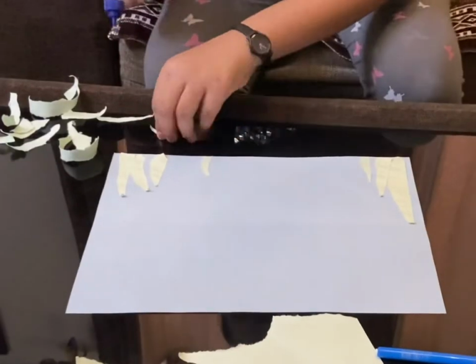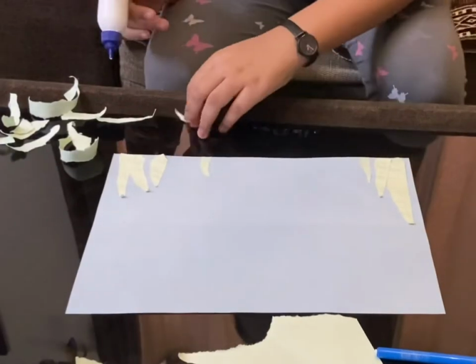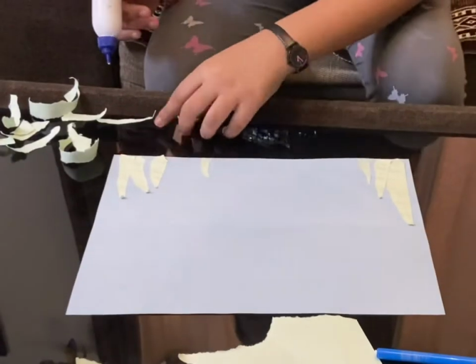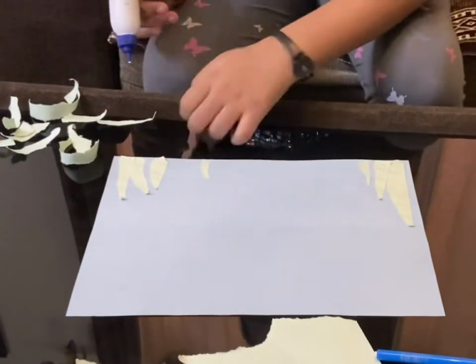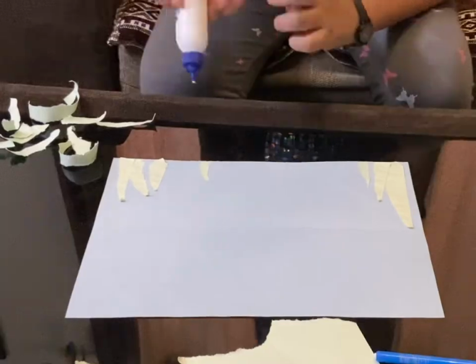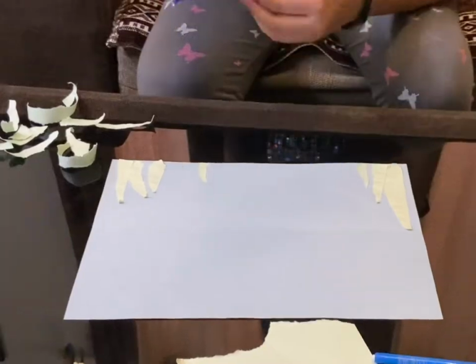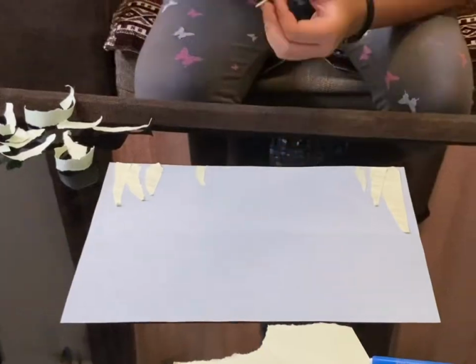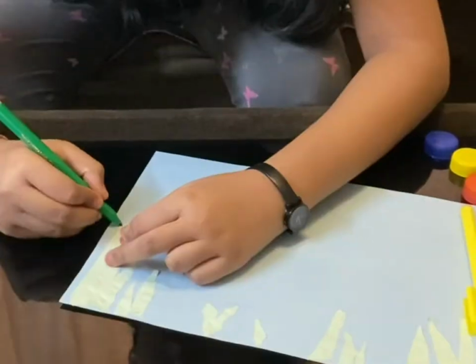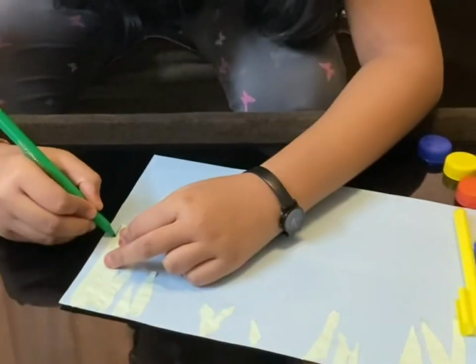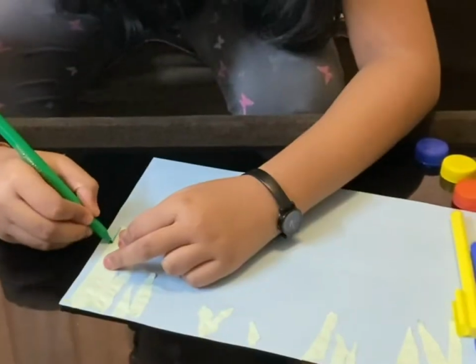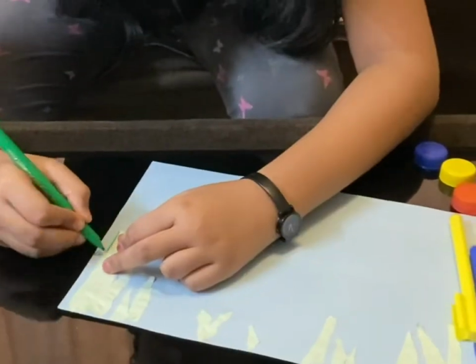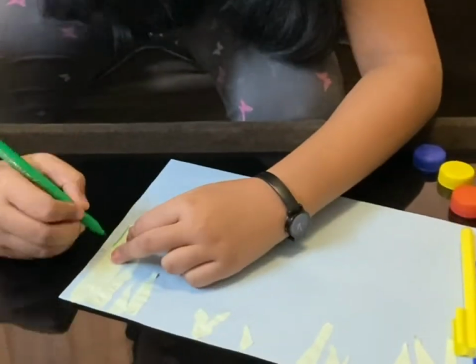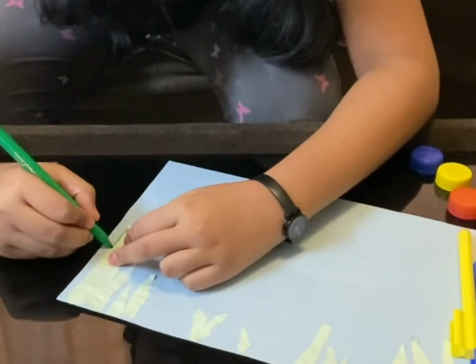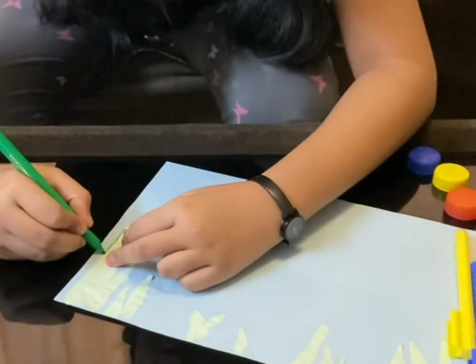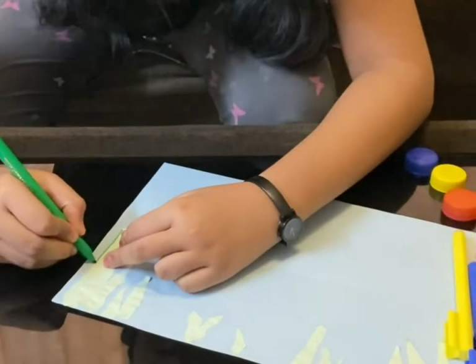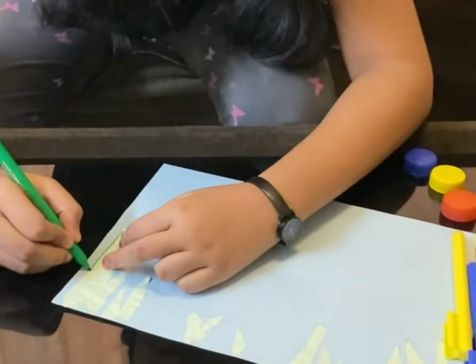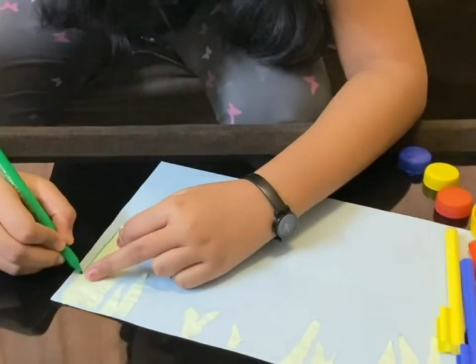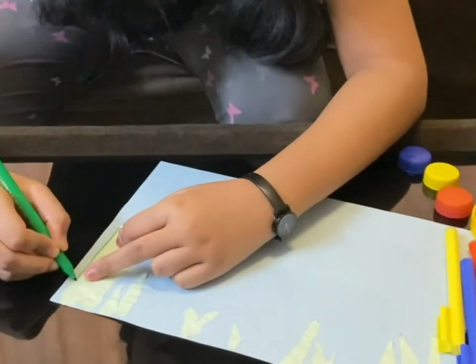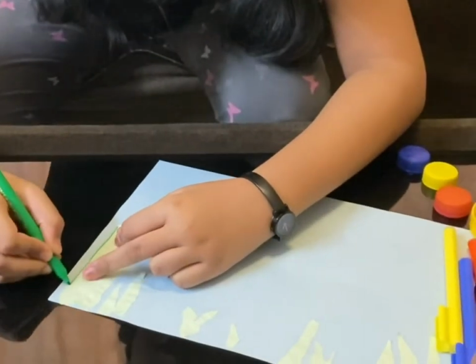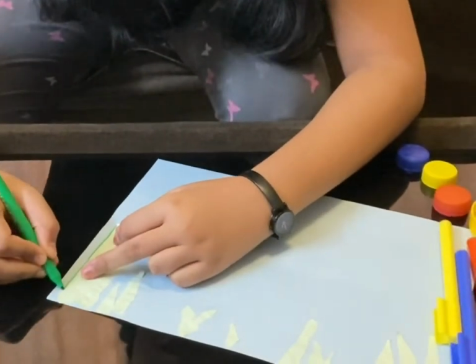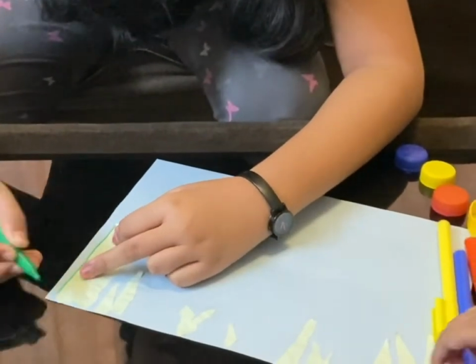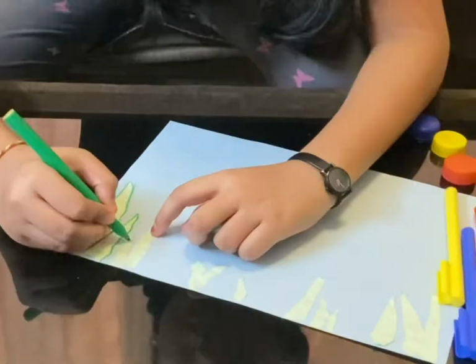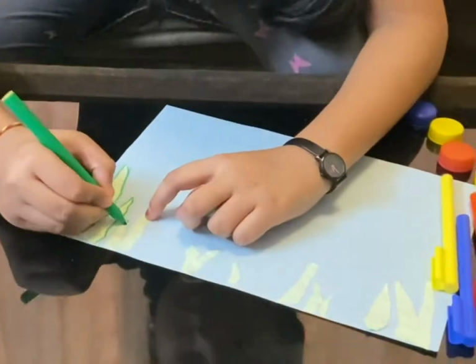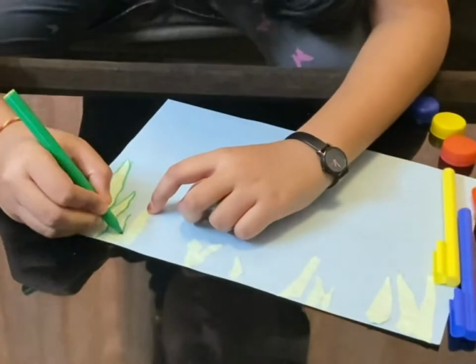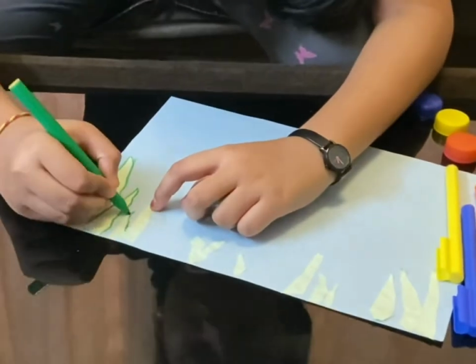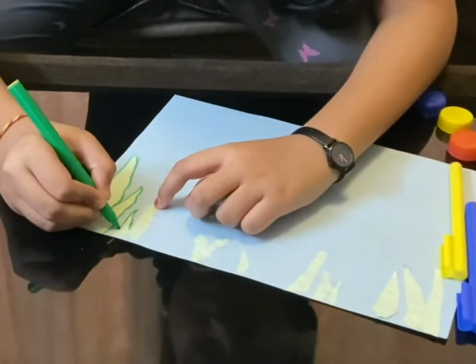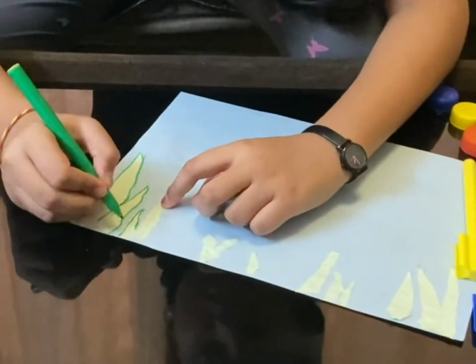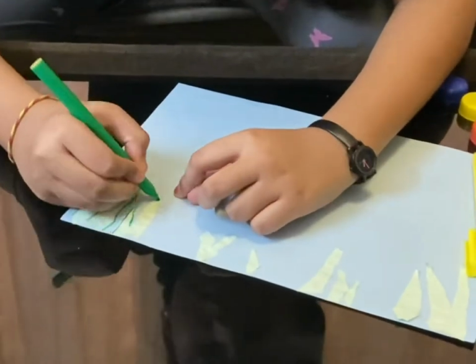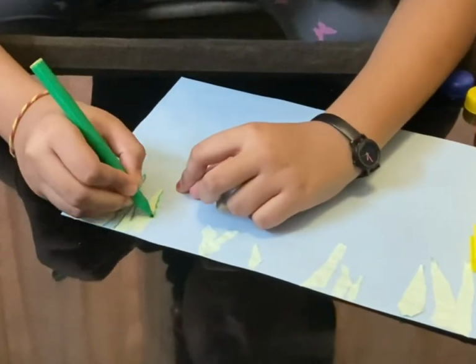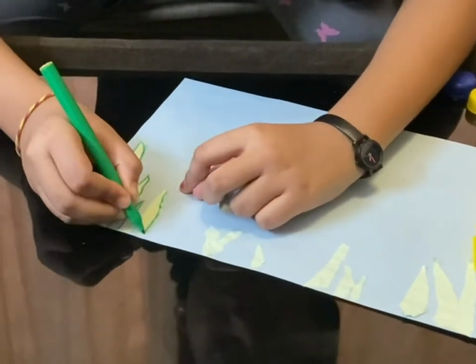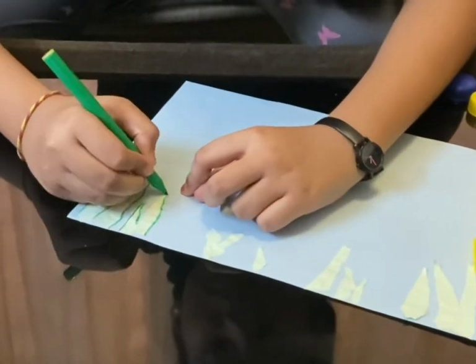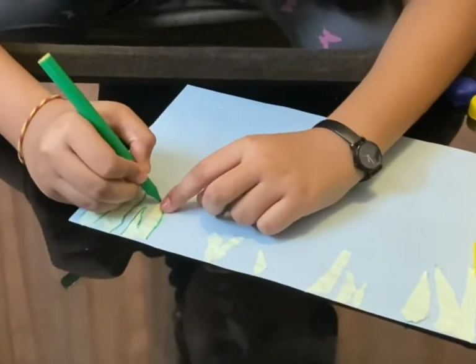I used light green paper for the seaweeds, so for it to stand out I'm giving it an outline with a green marker.